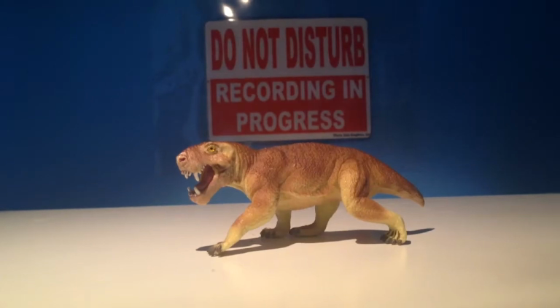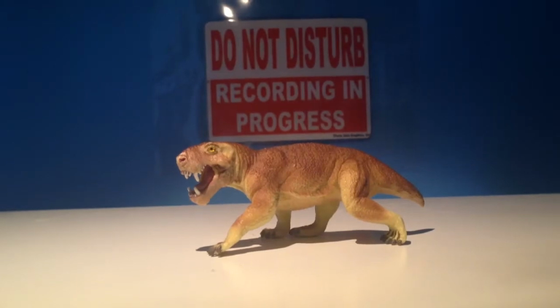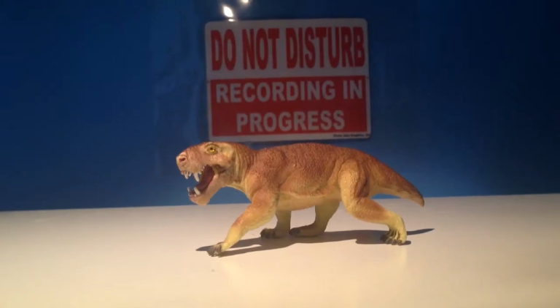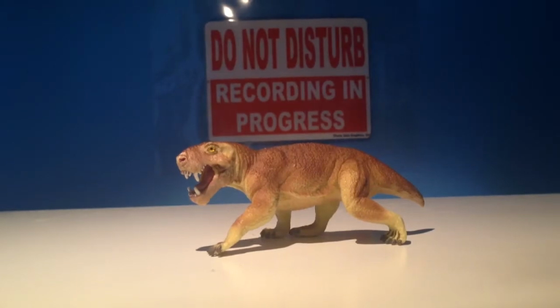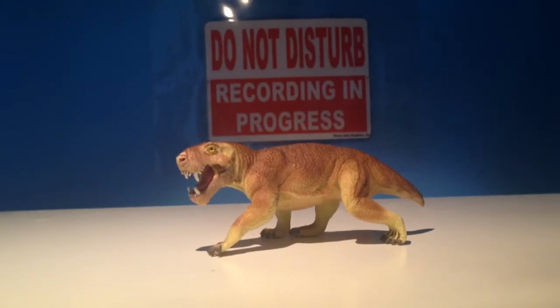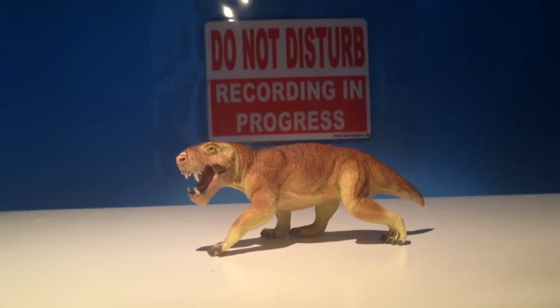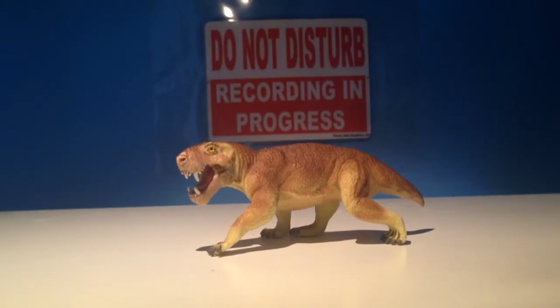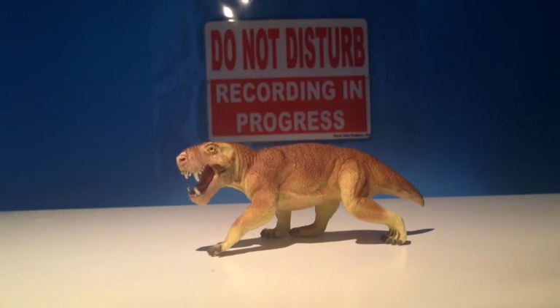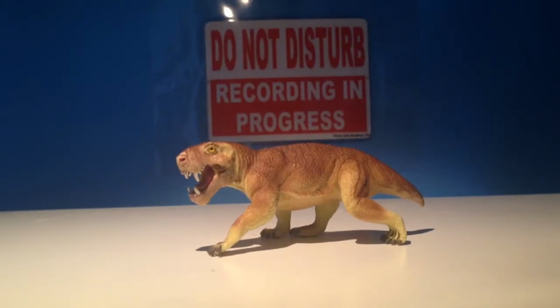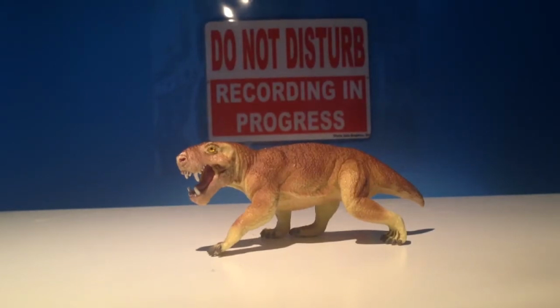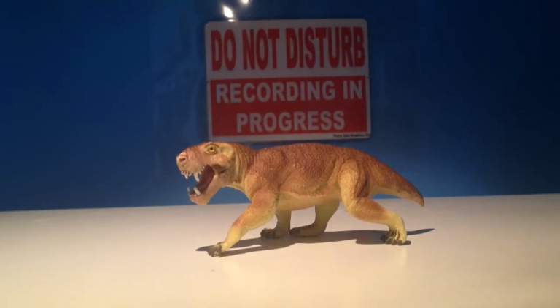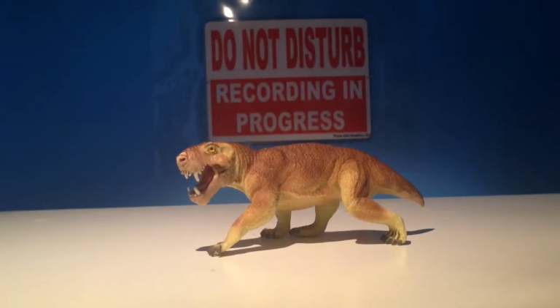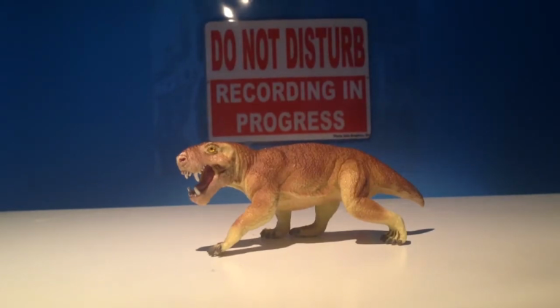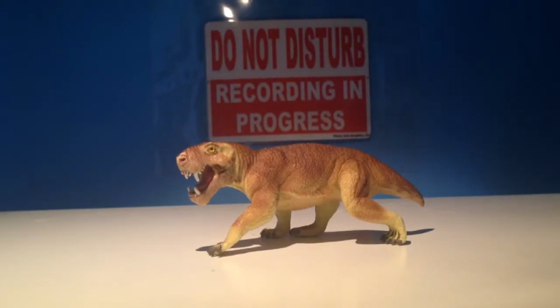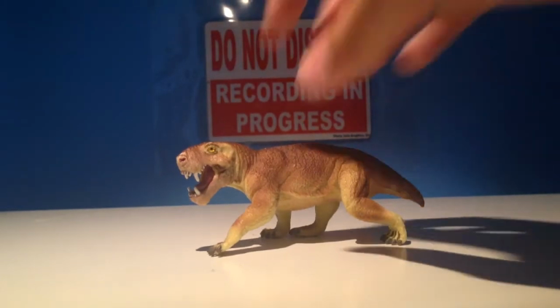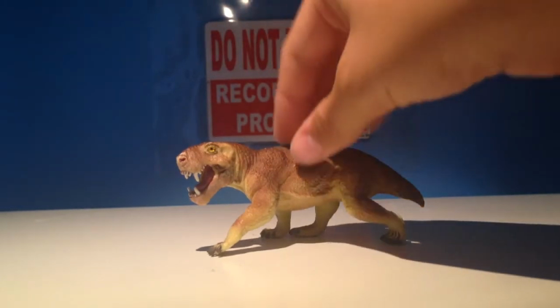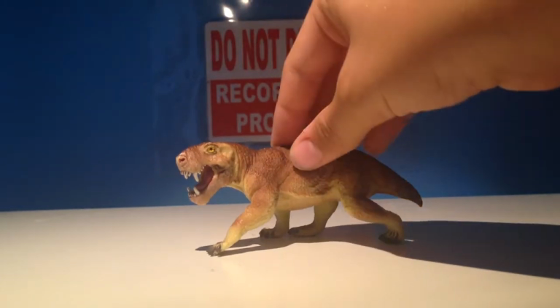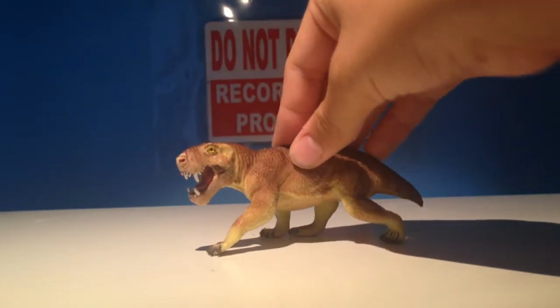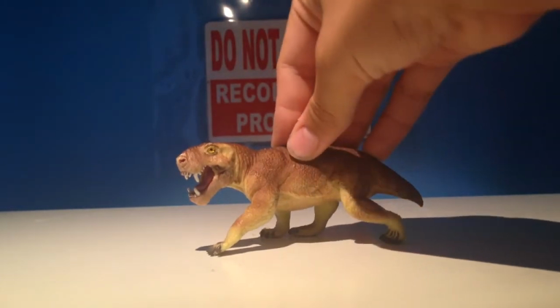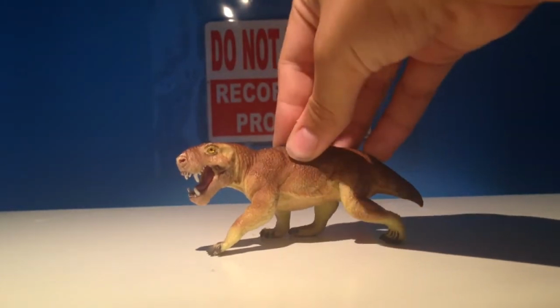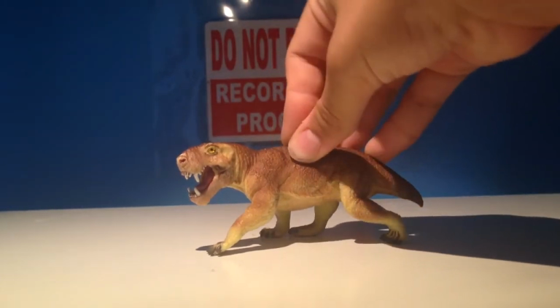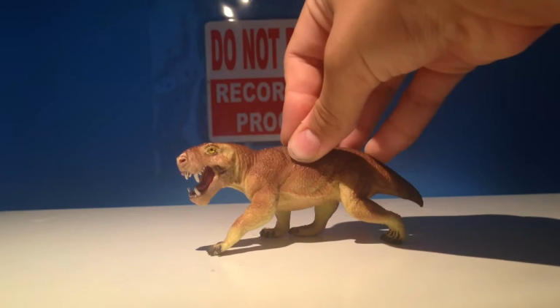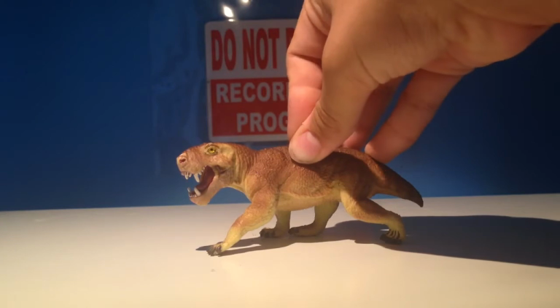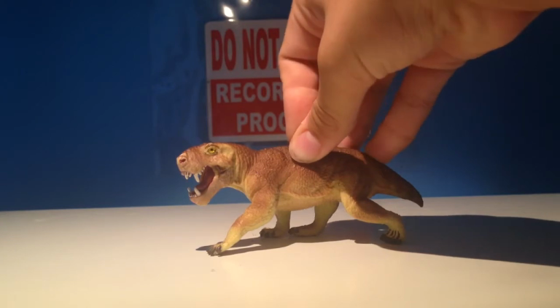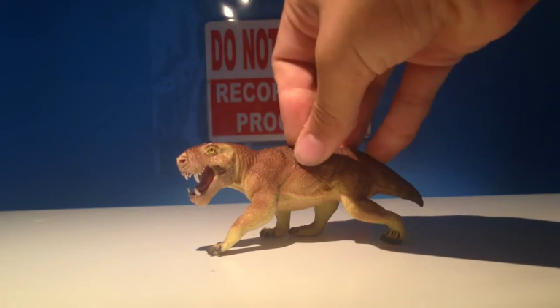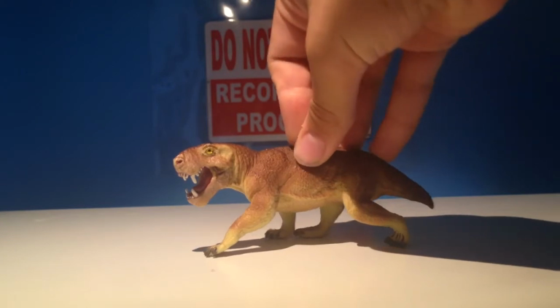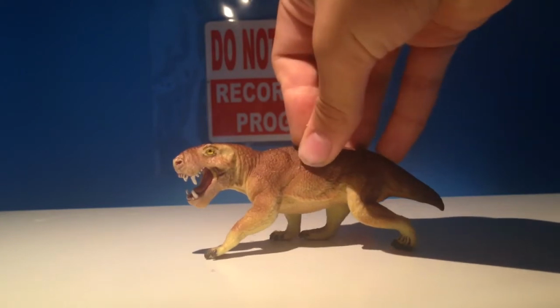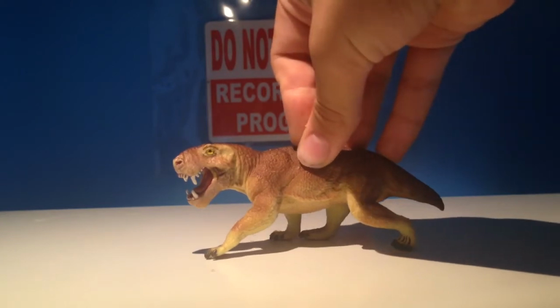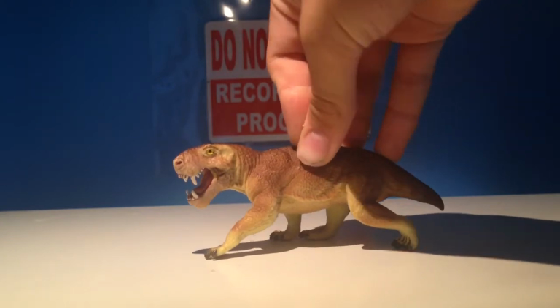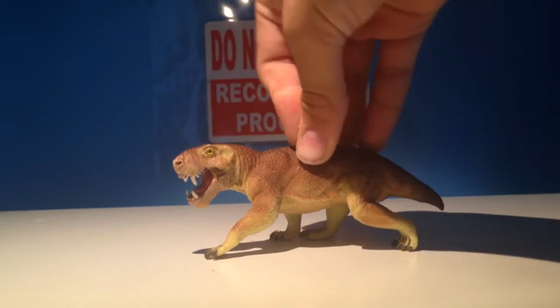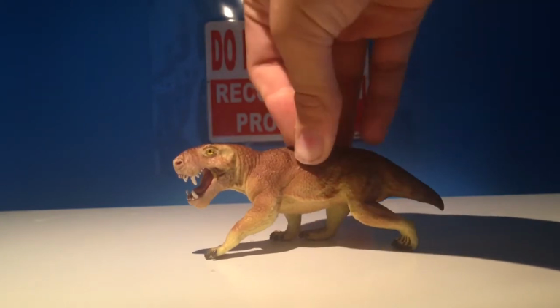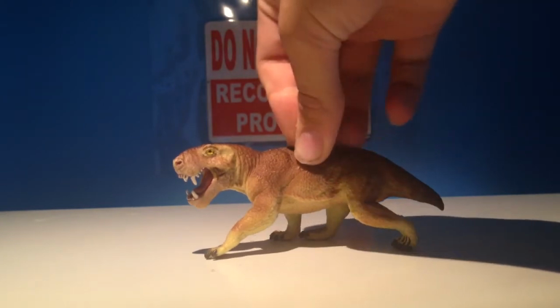Hello everyone, my name's Camelsaurus here and today we're reviewing the Safari Limited Gorgonopsid.